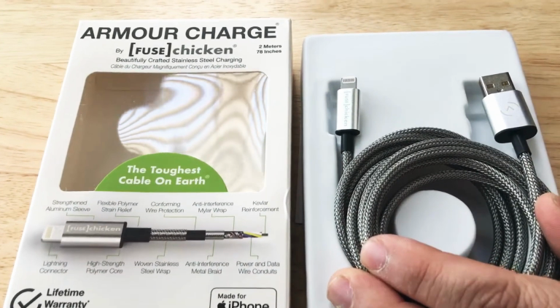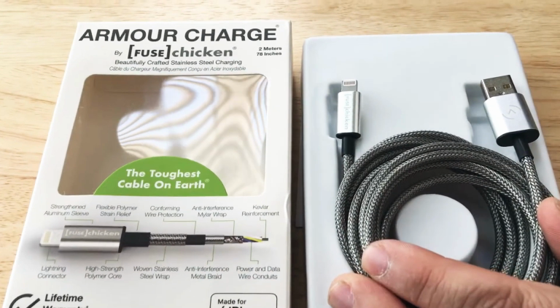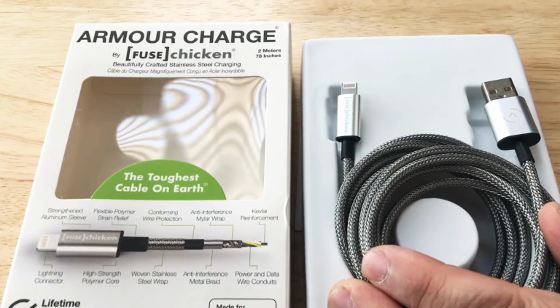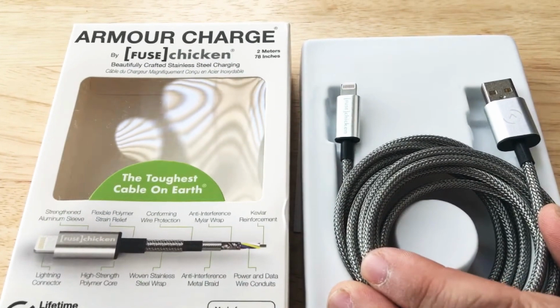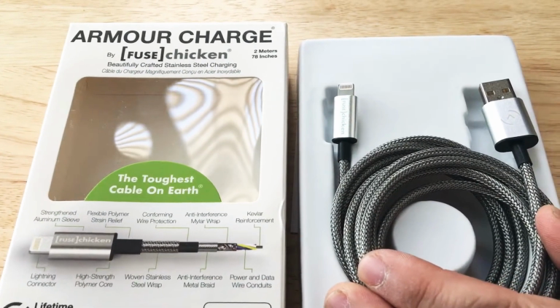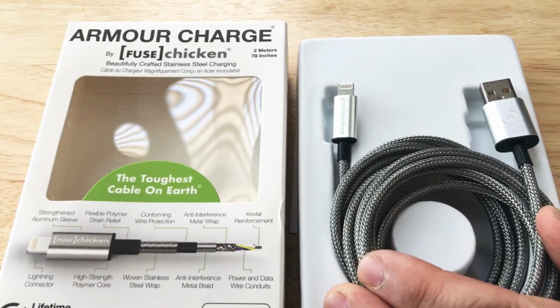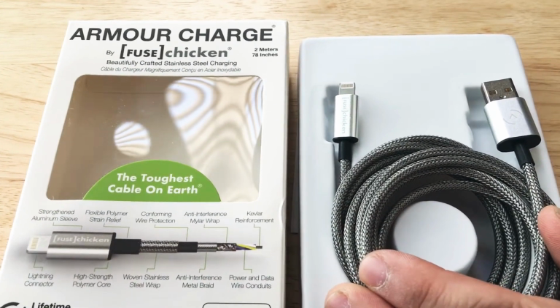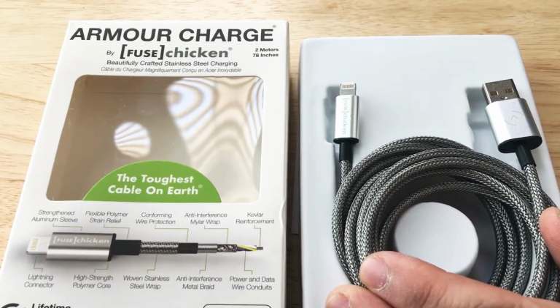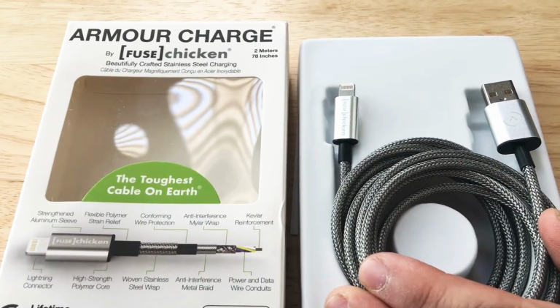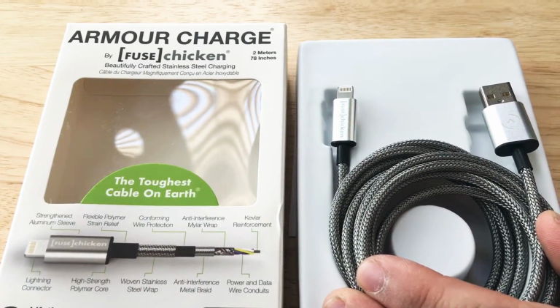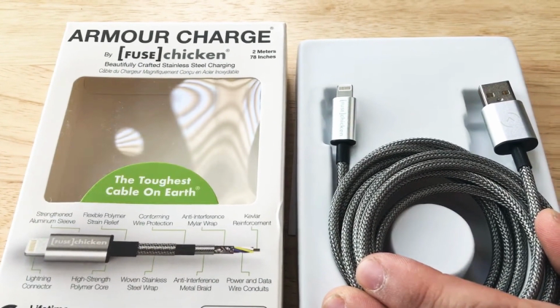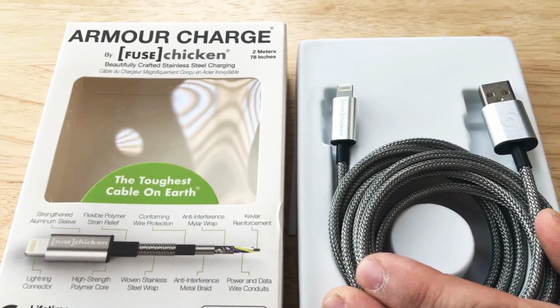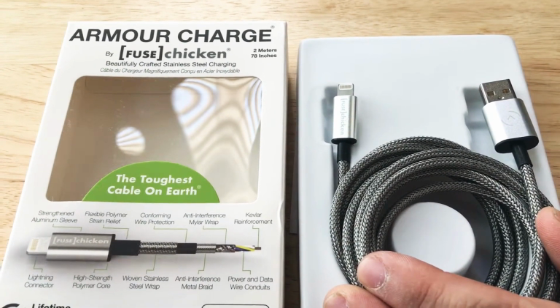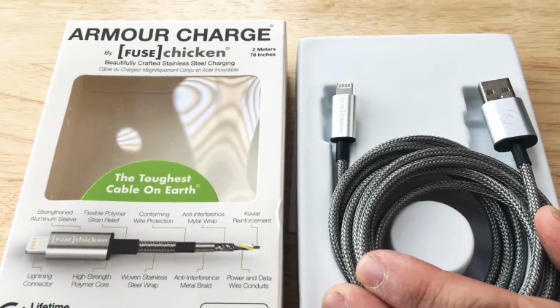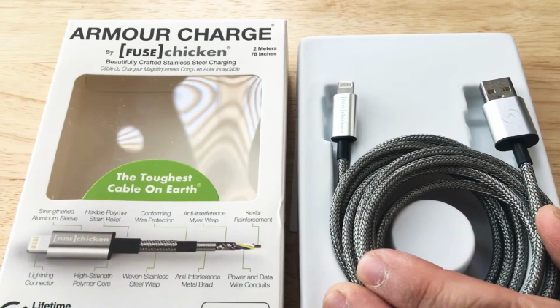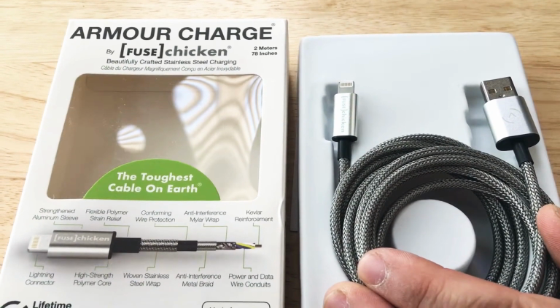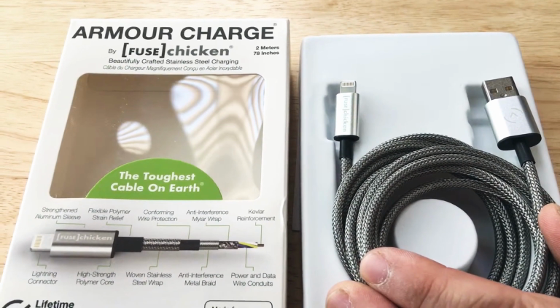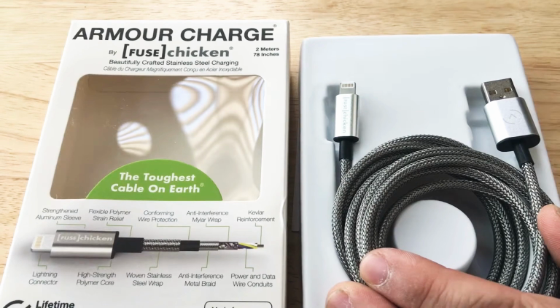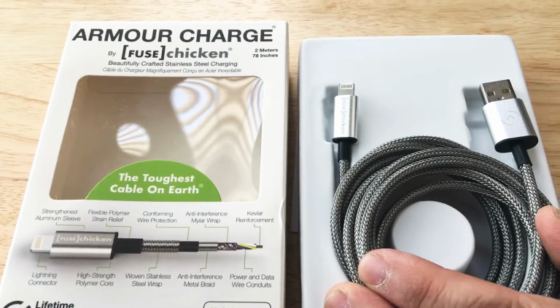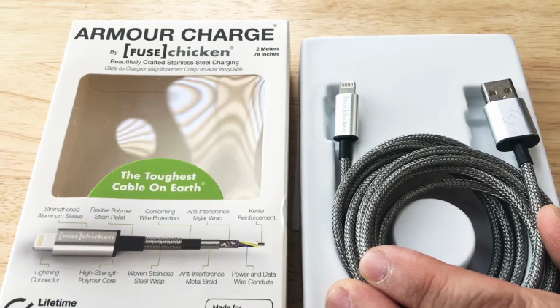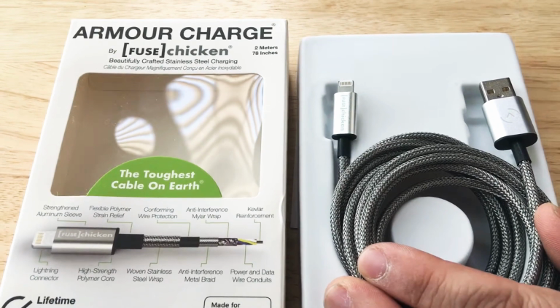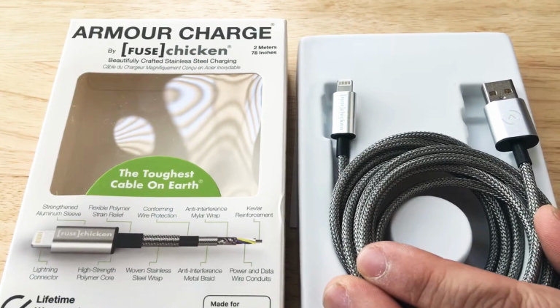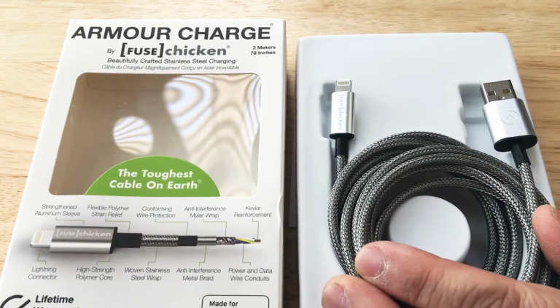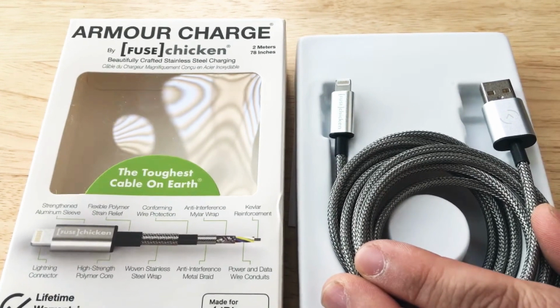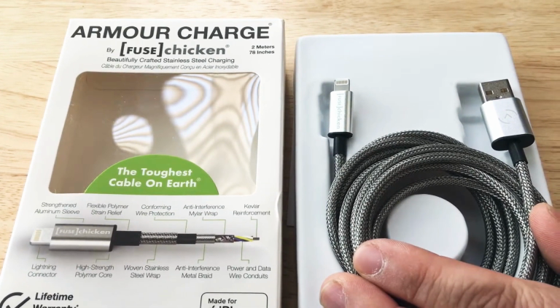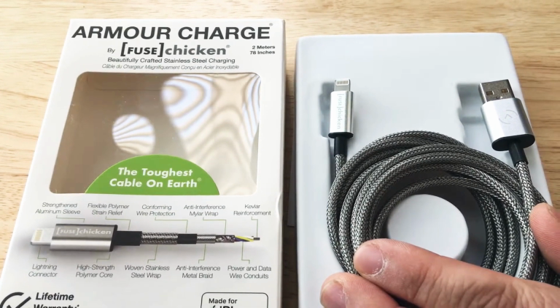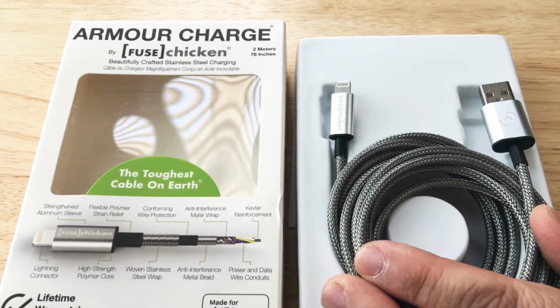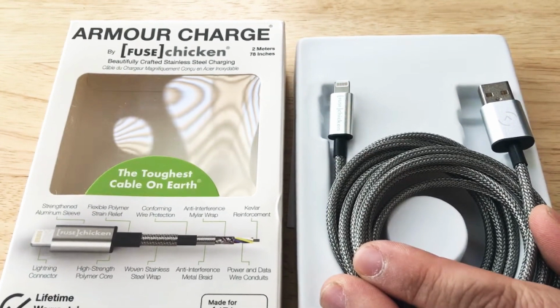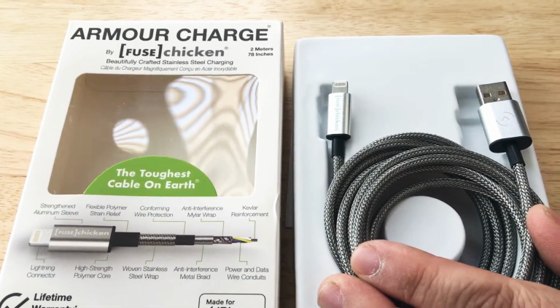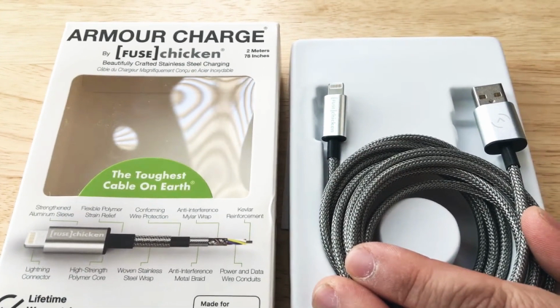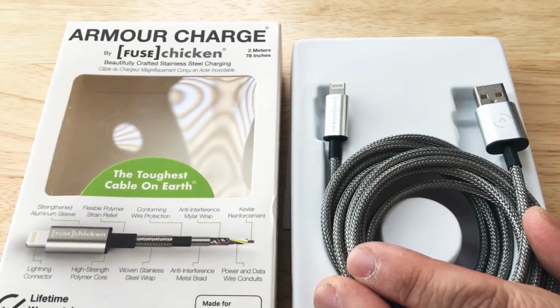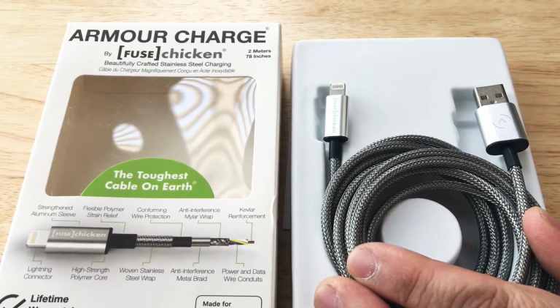This is Chris Rauschnot 24K on Twitter, and you've just seen the unboxing of the Armor Charge from Fused Chicken.